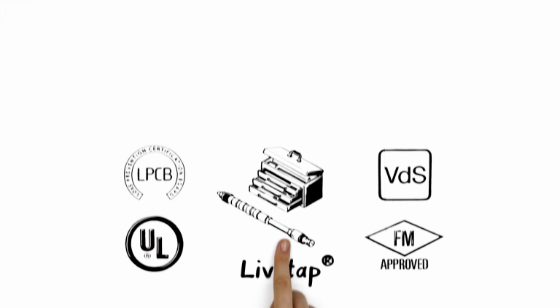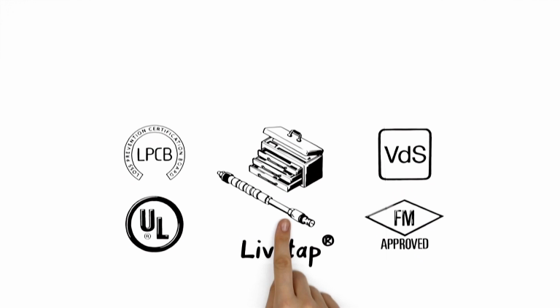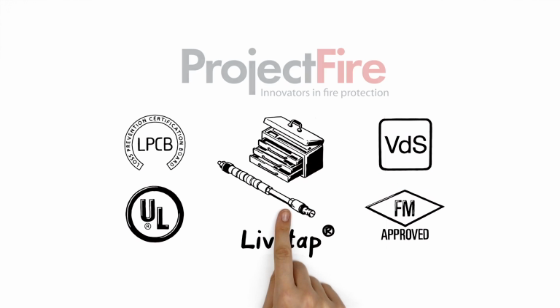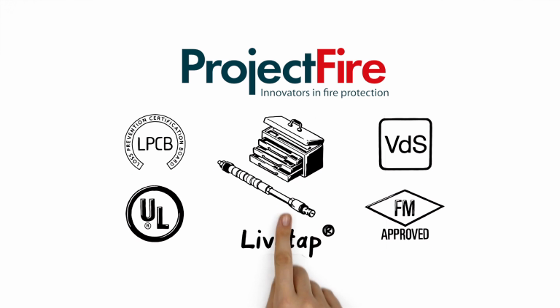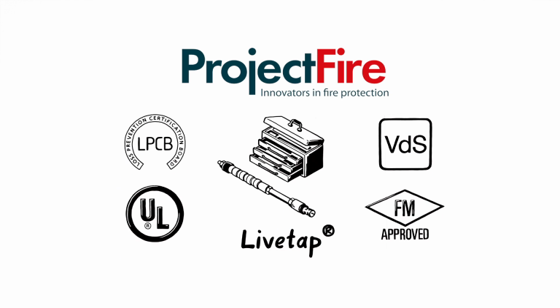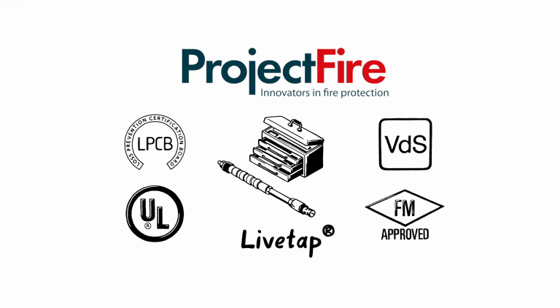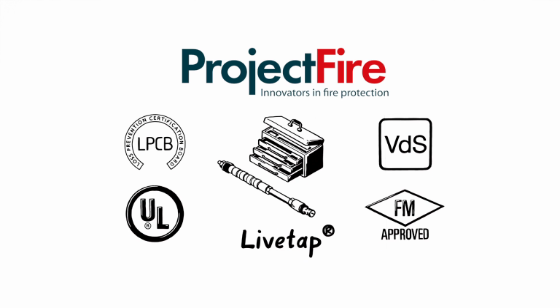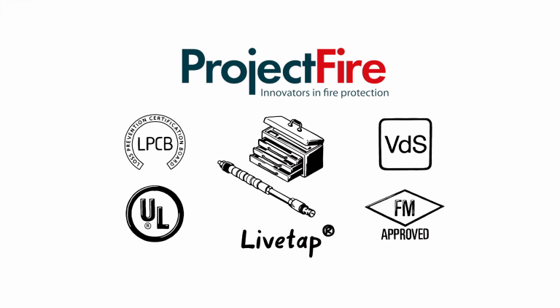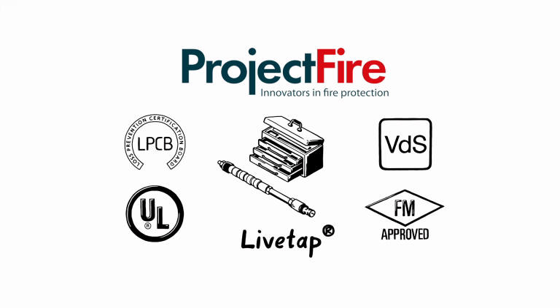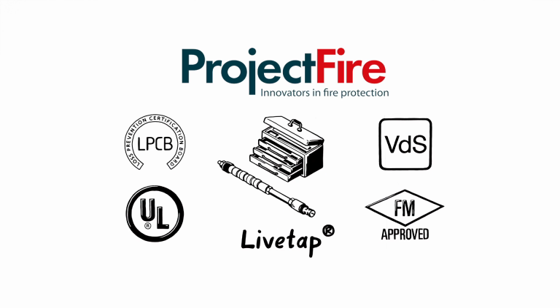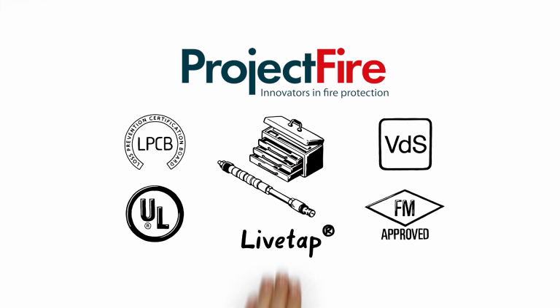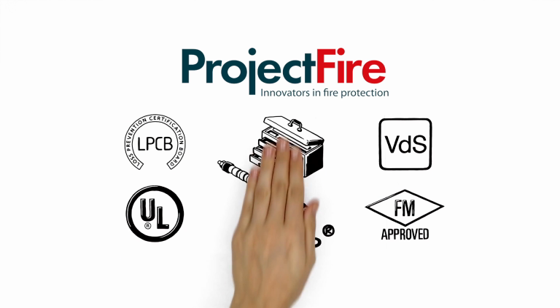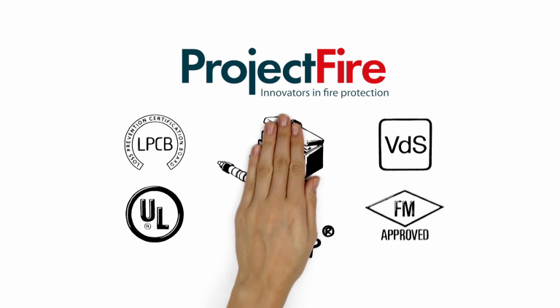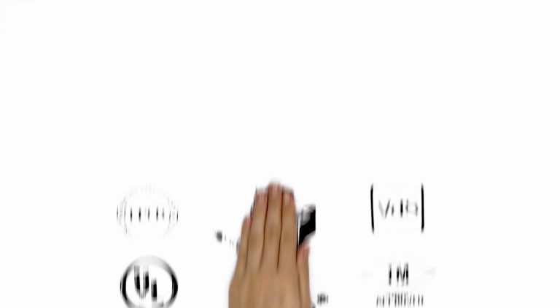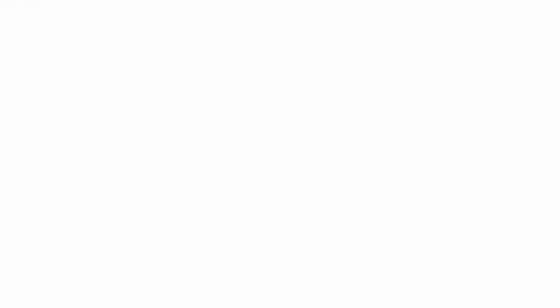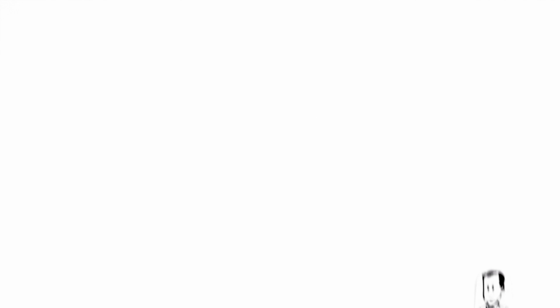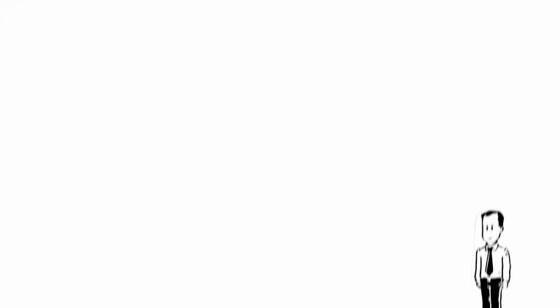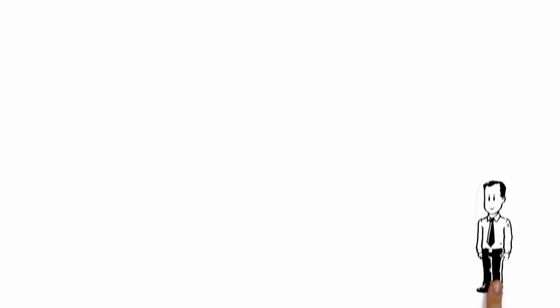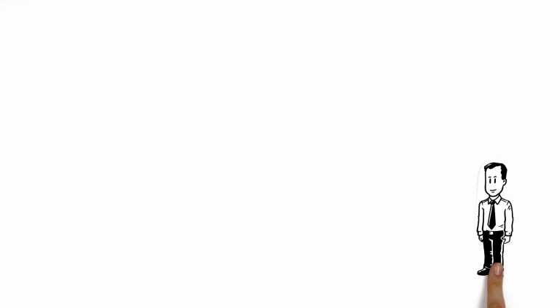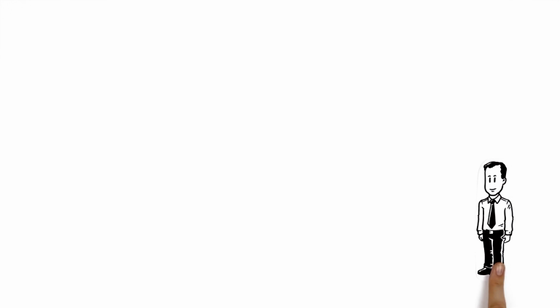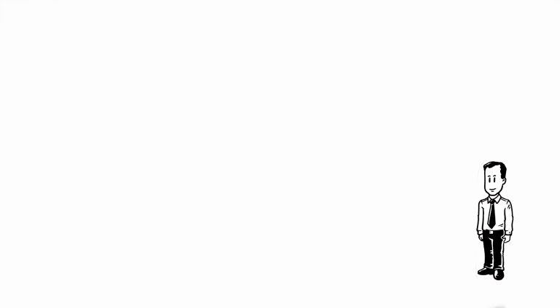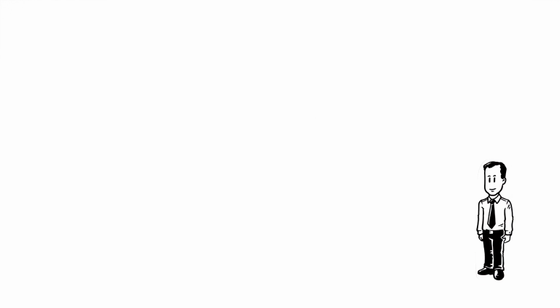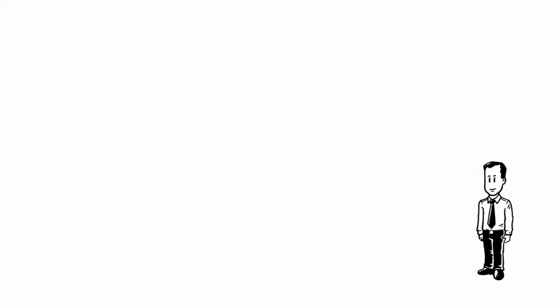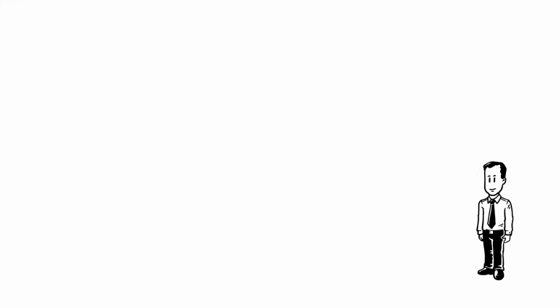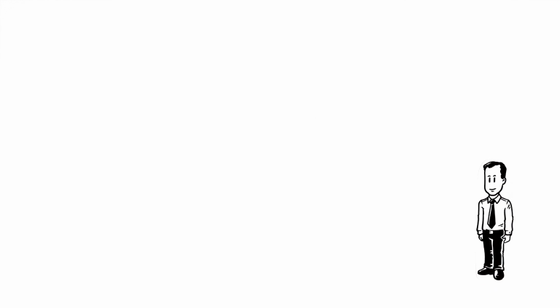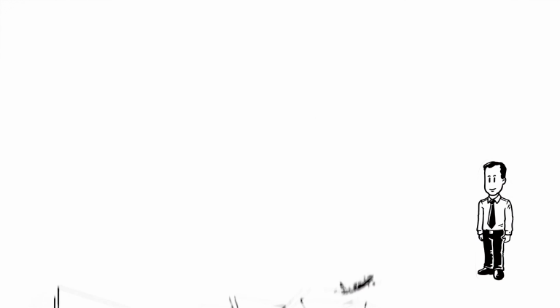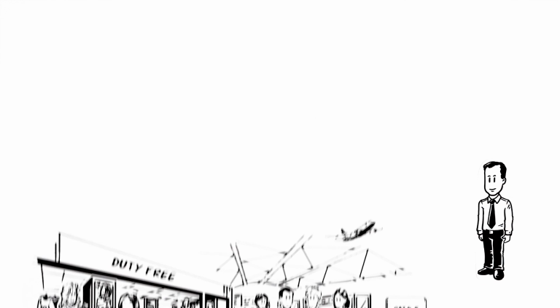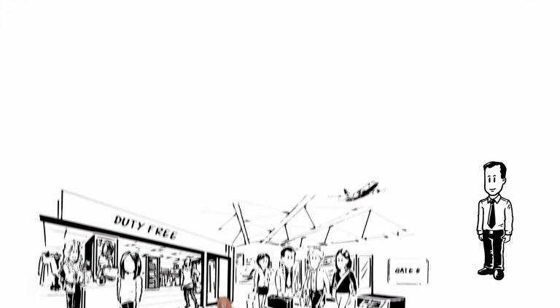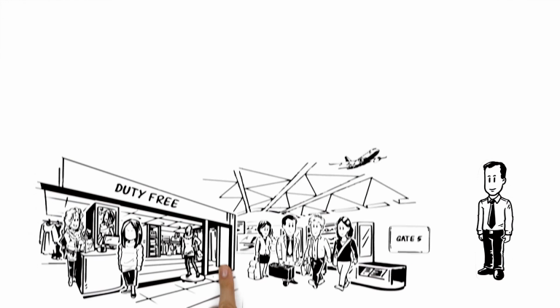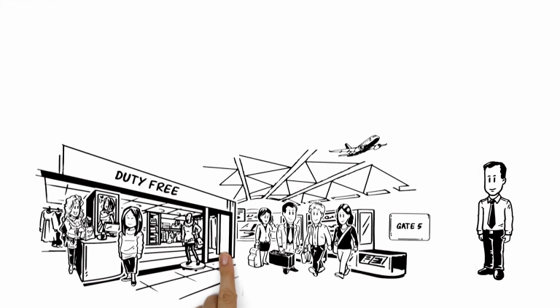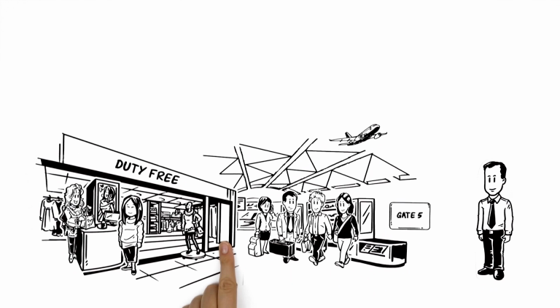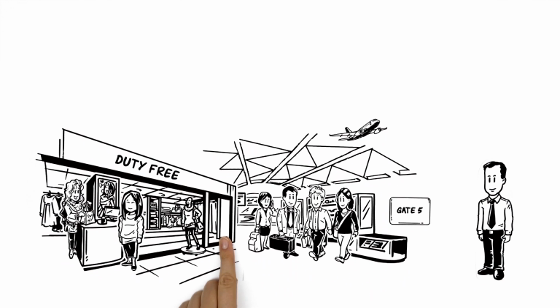Introducing LiveTab. This is Michael, he's the facilities manager of an airport.